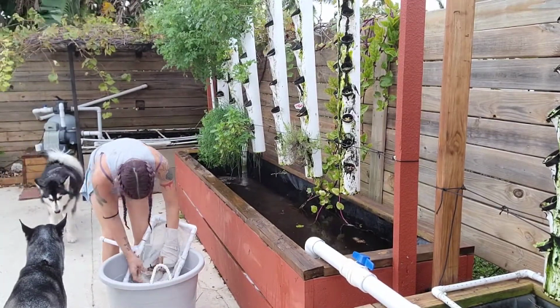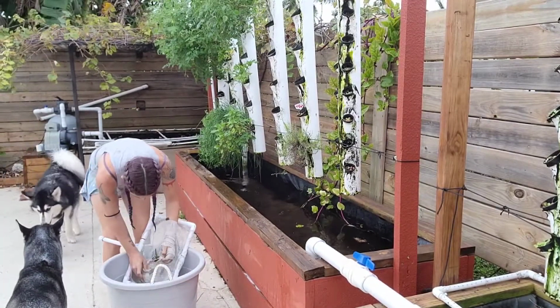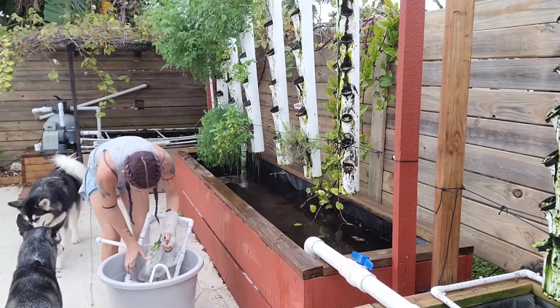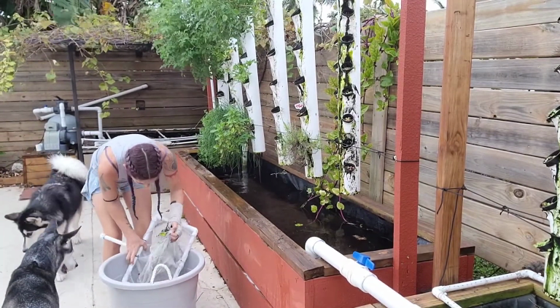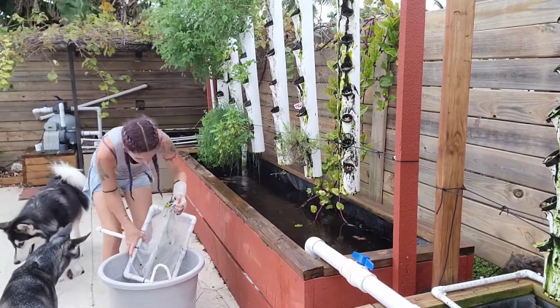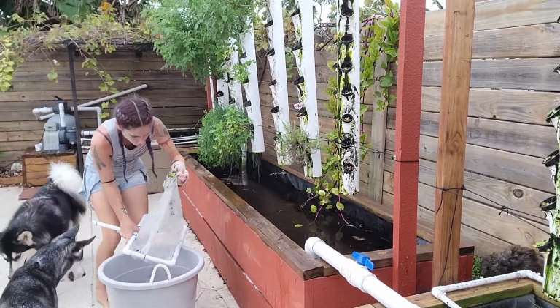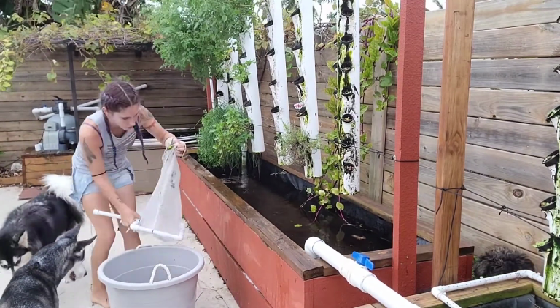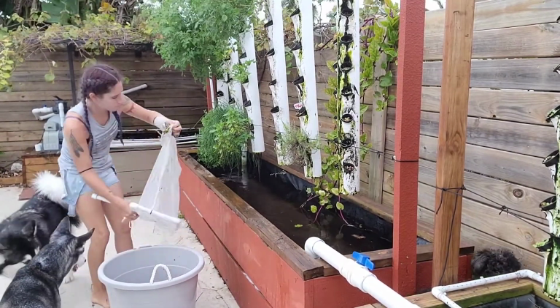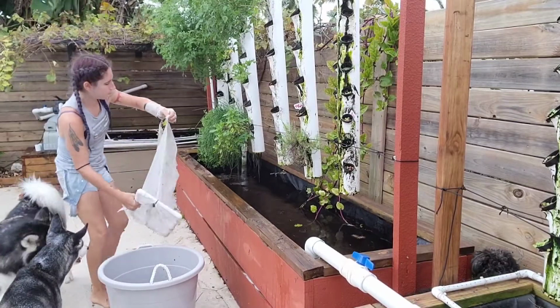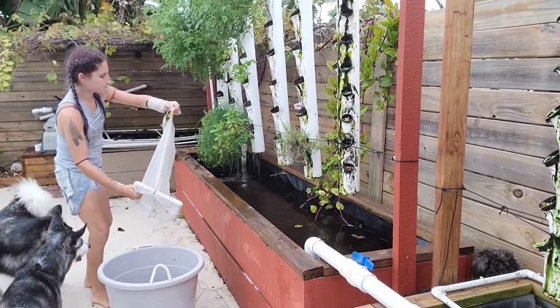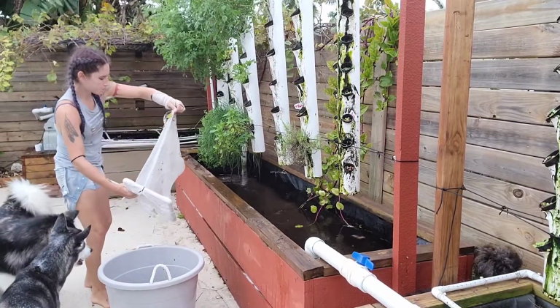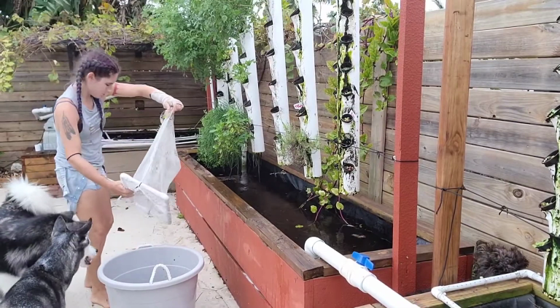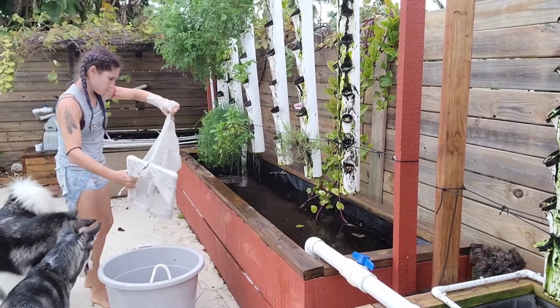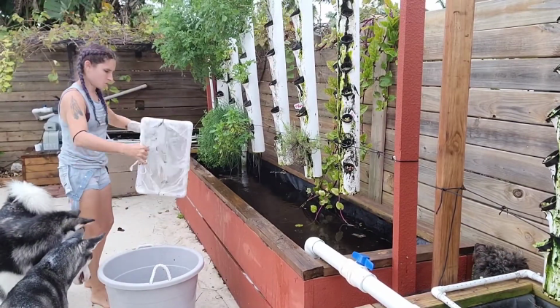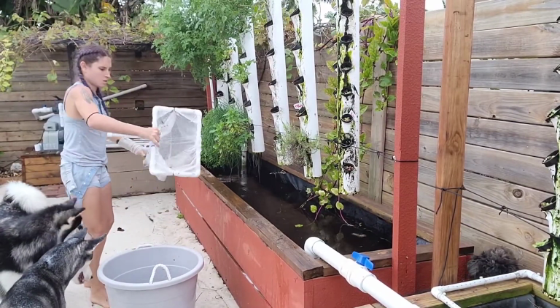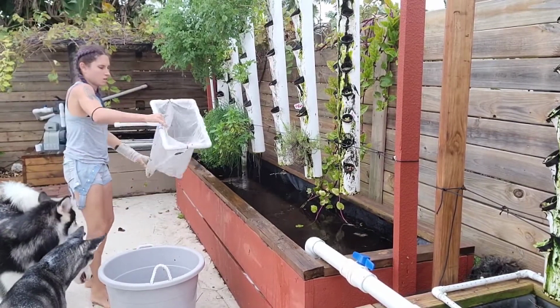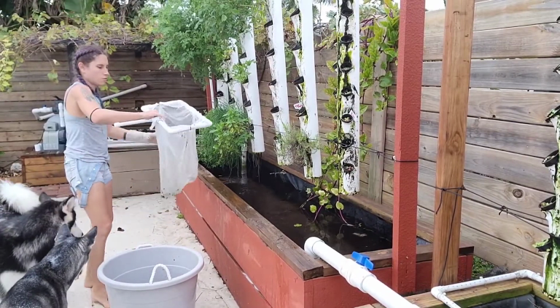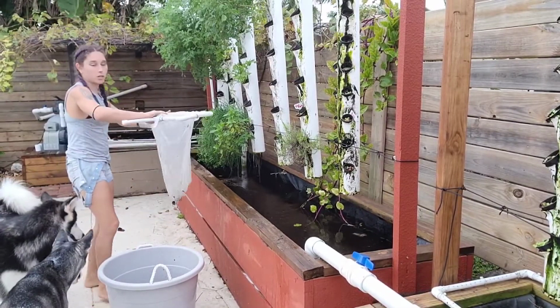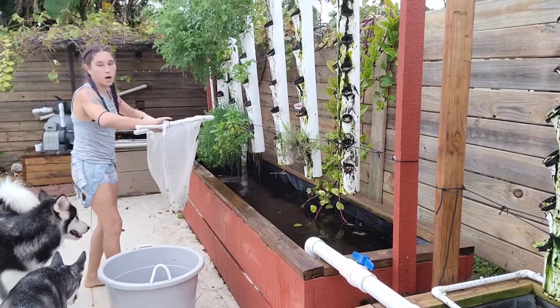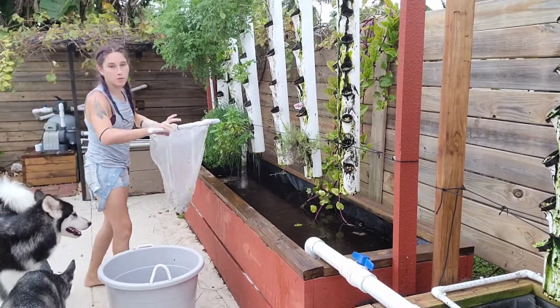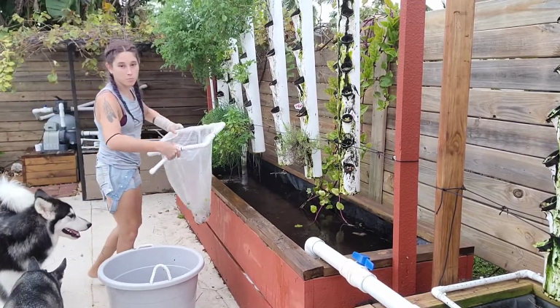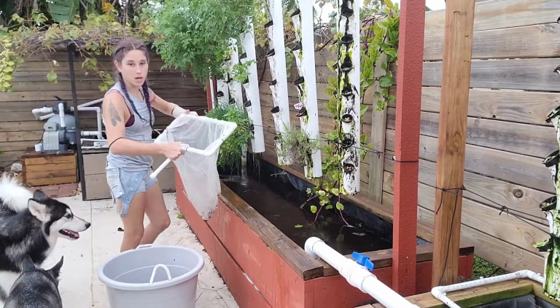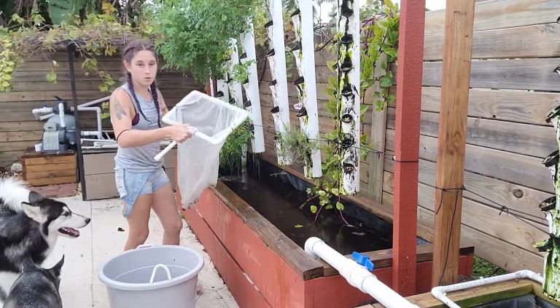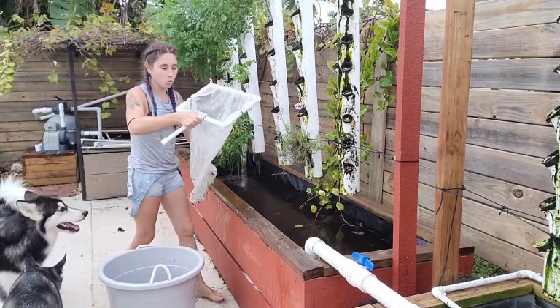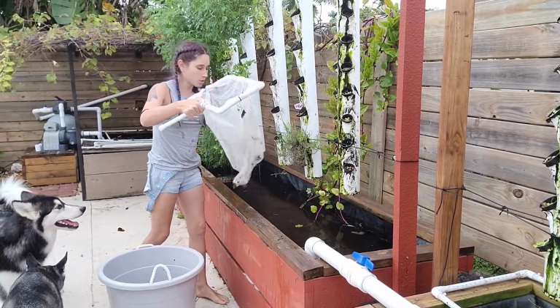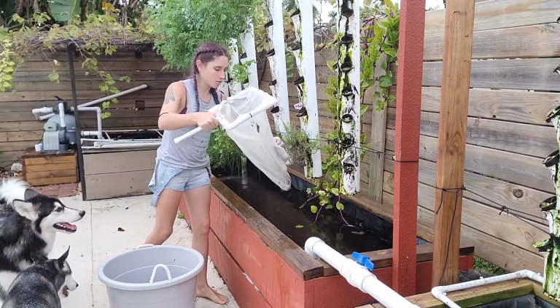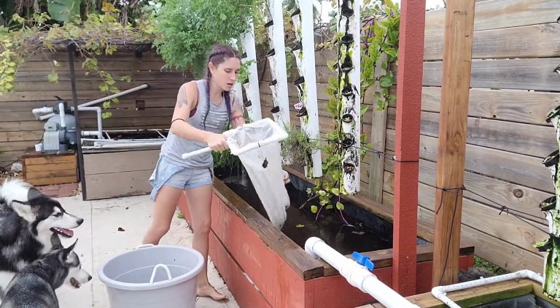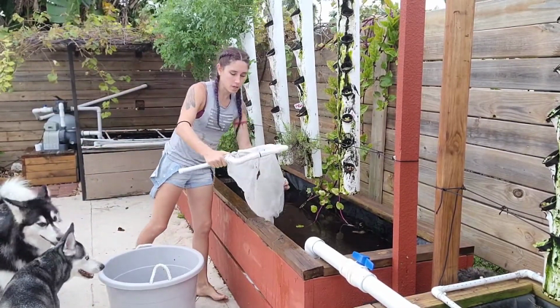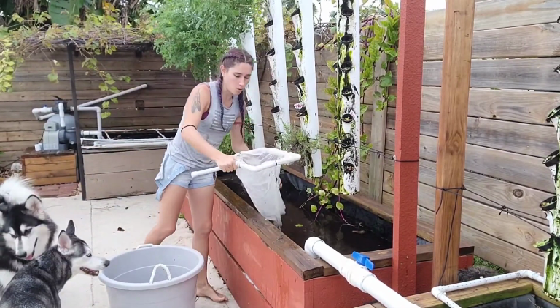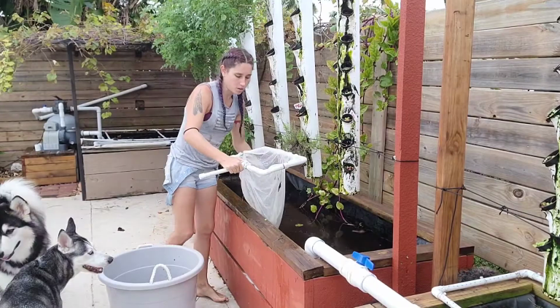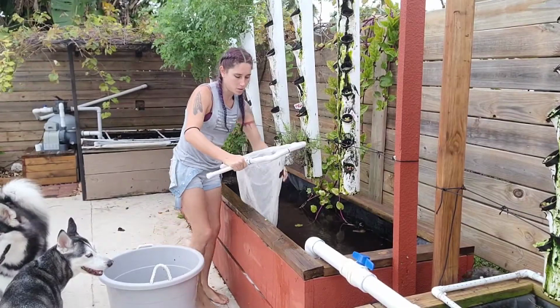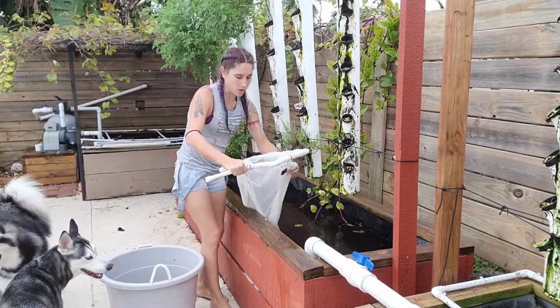It's pretty simple to sex these fish. If you want to buy one, they've got one that's female and one that's male.